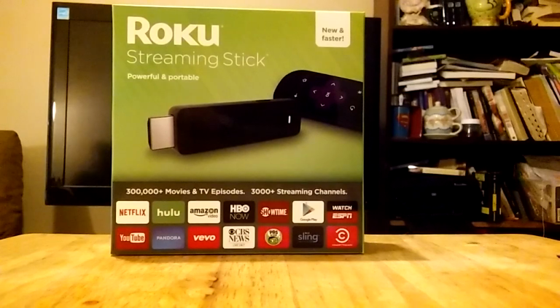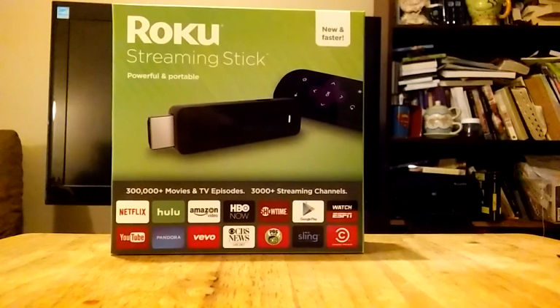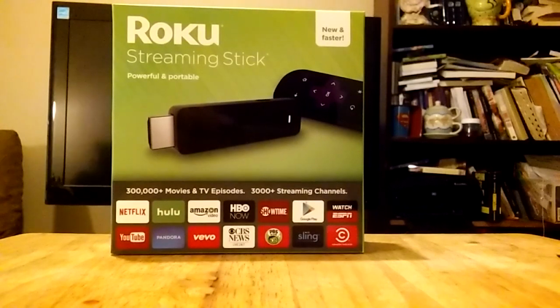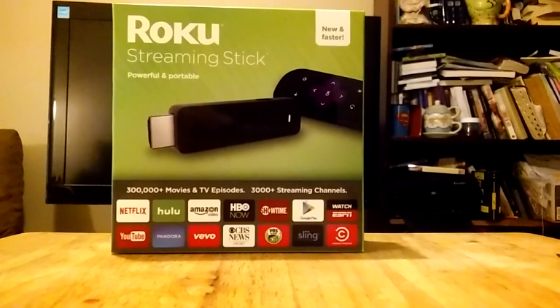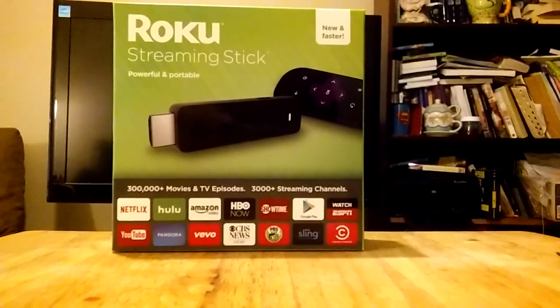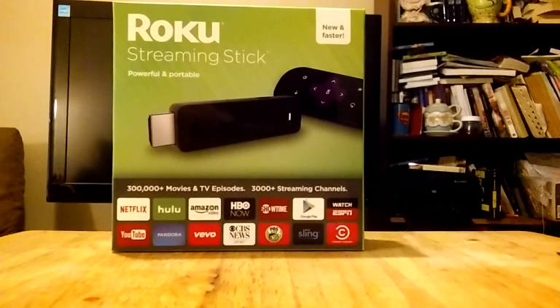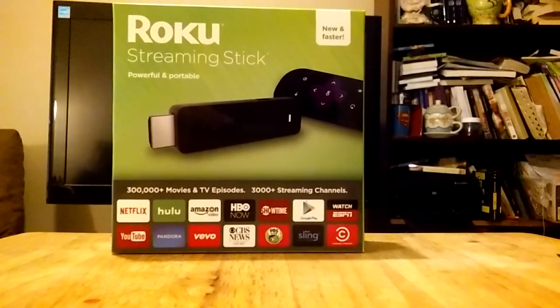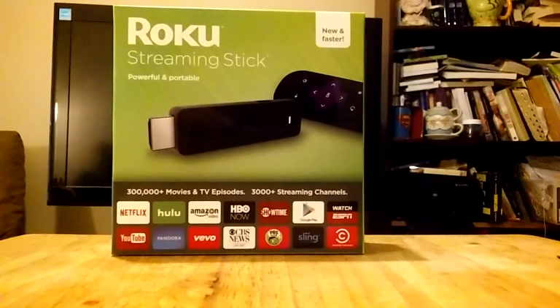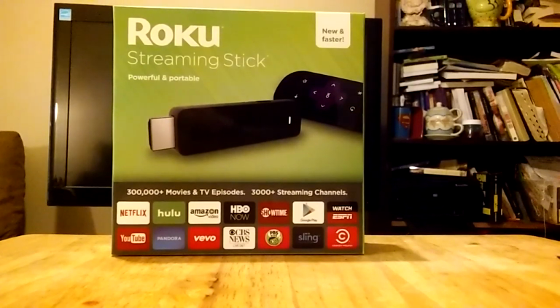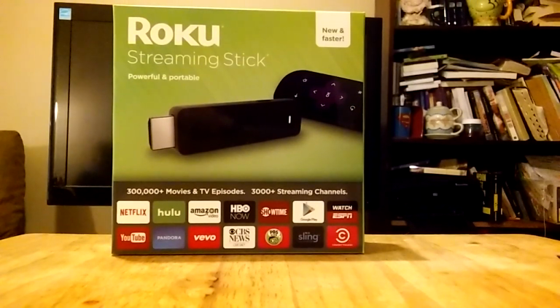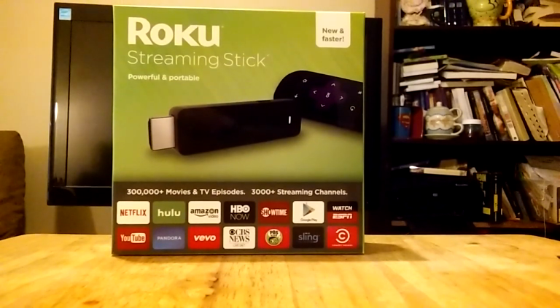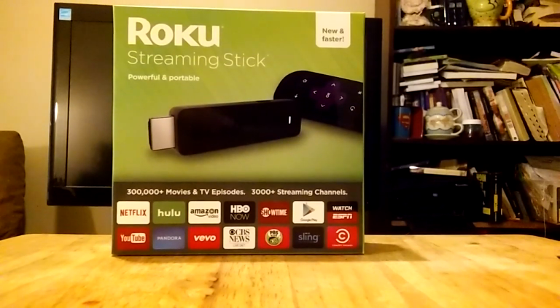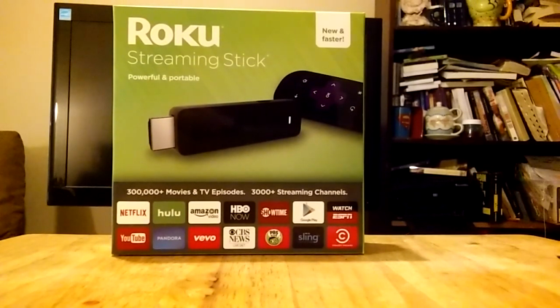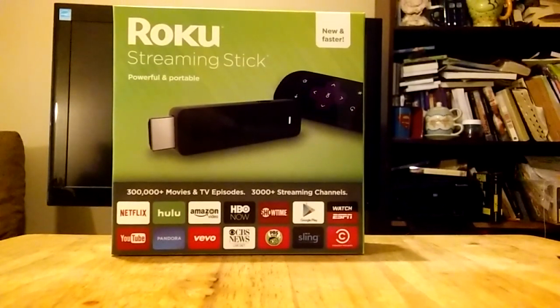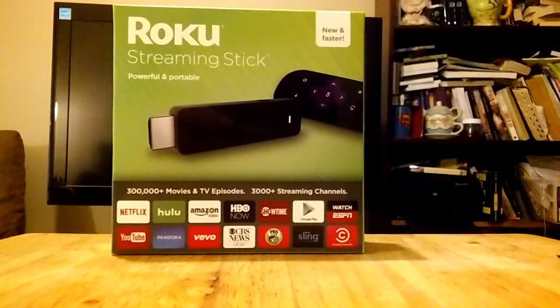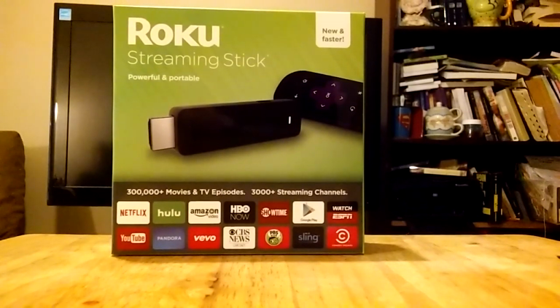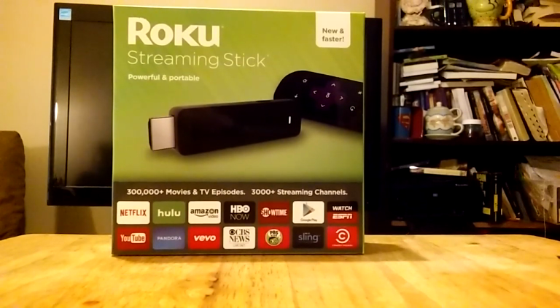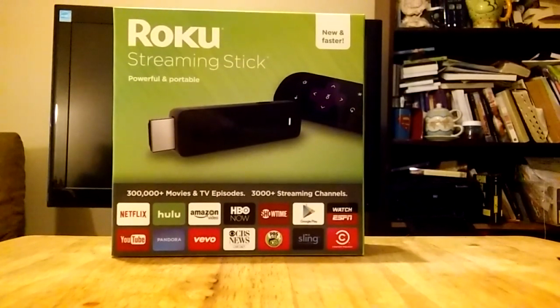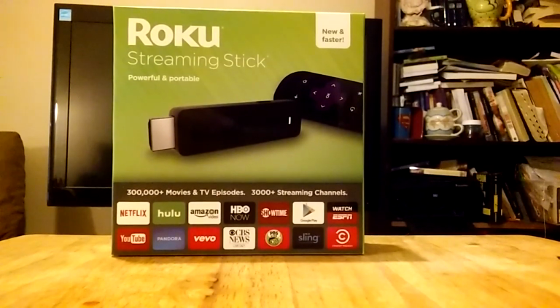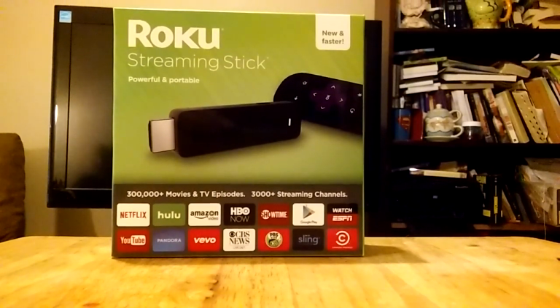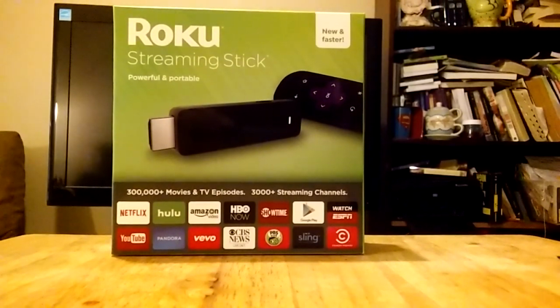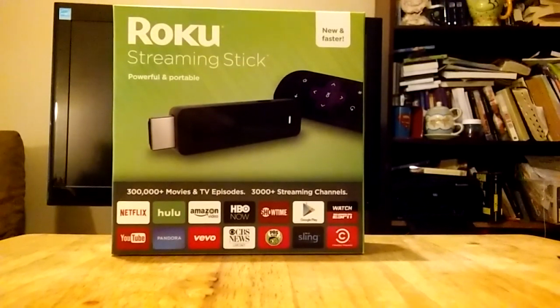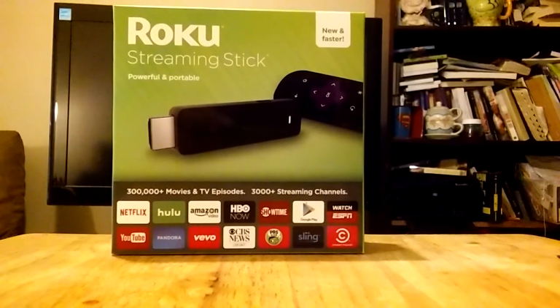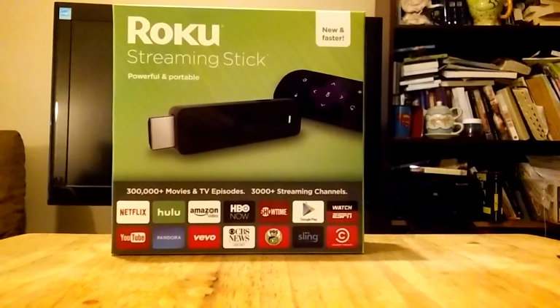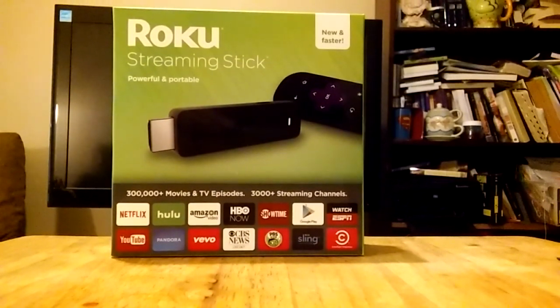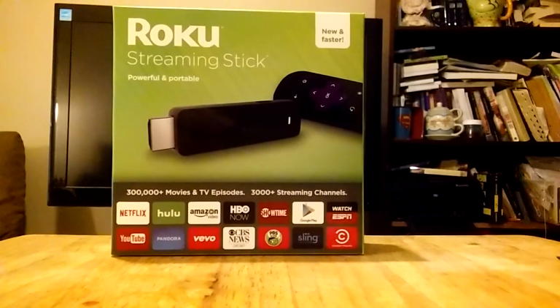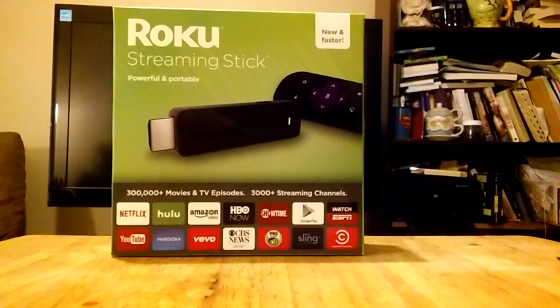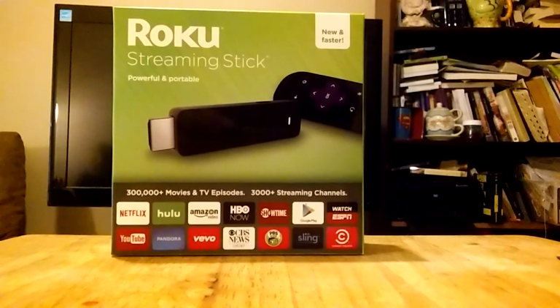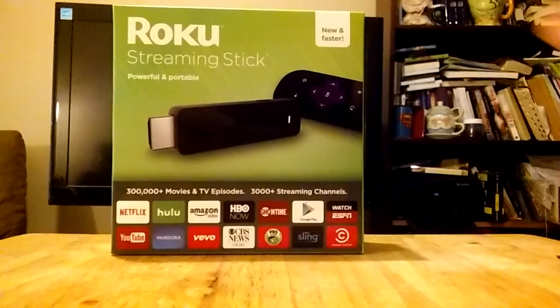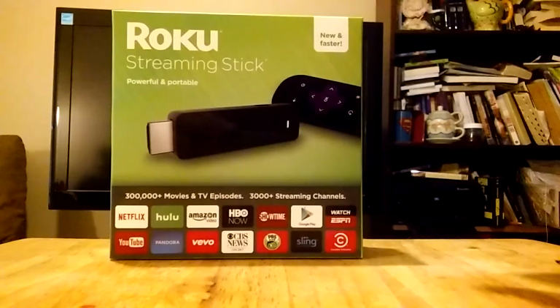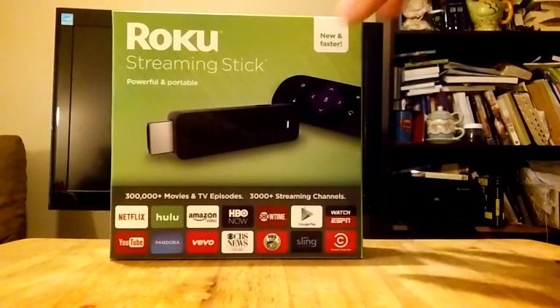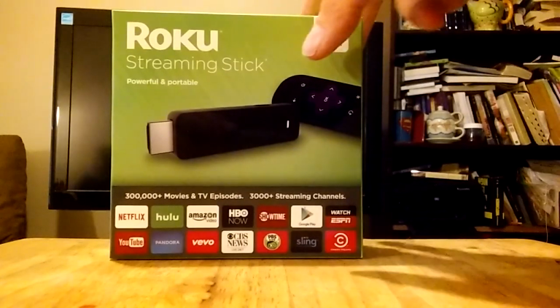Welcome! This video is brought to you by TheStreamingAdvisor.com. Tailor your entertainment with streaming.